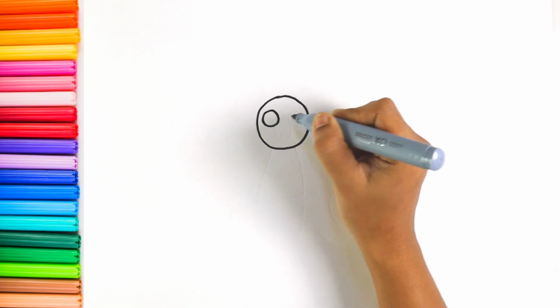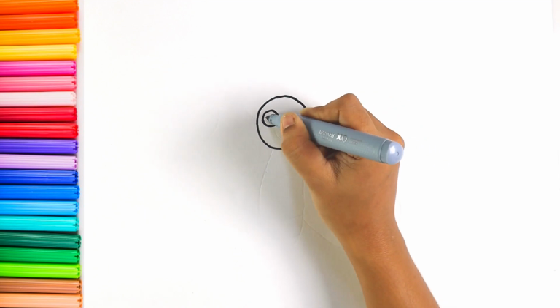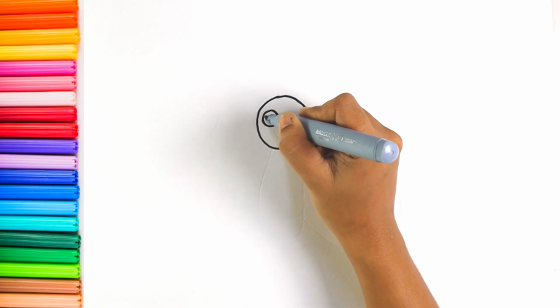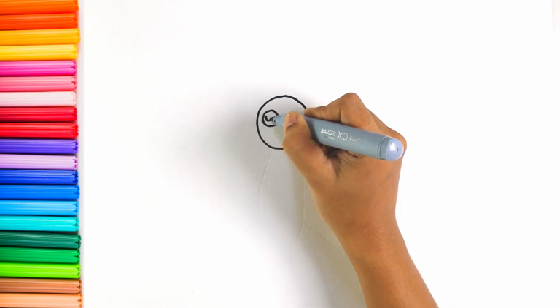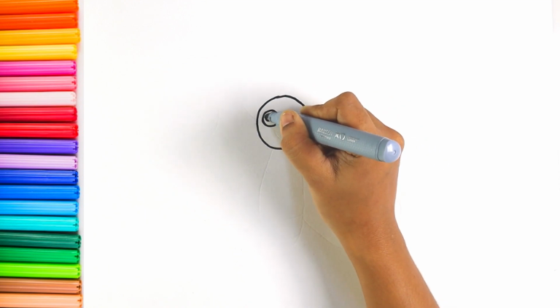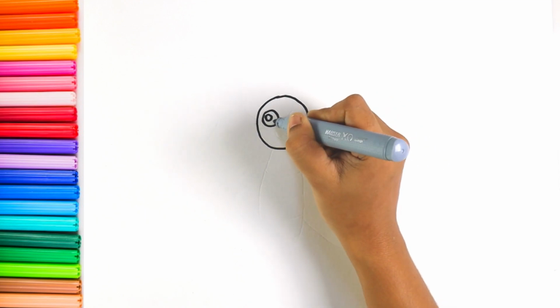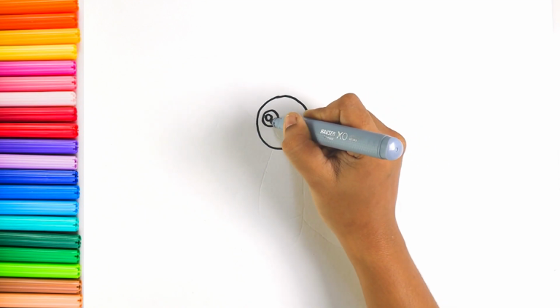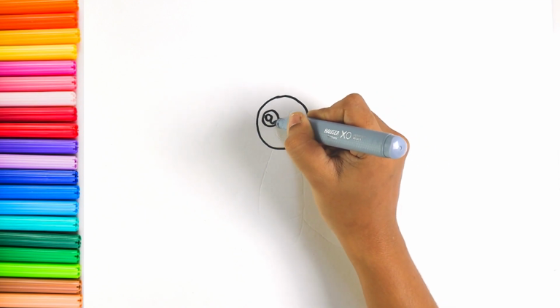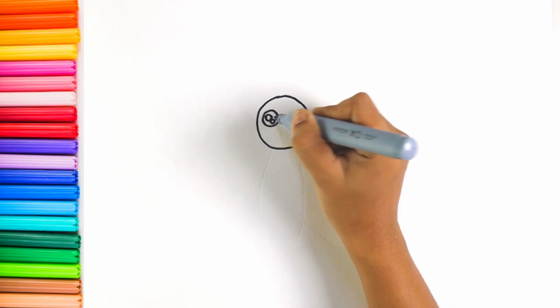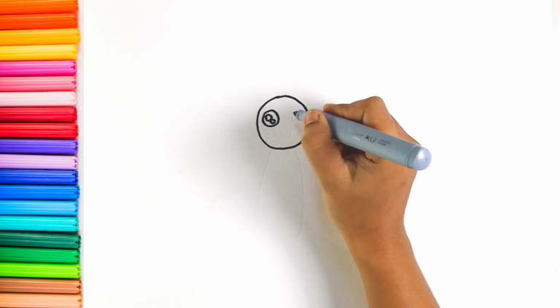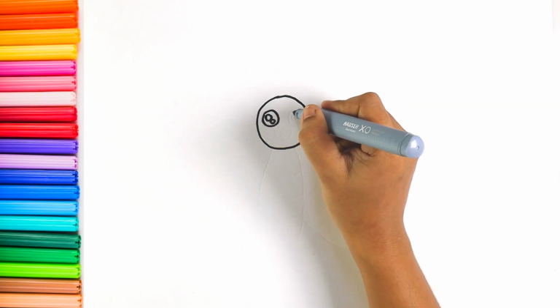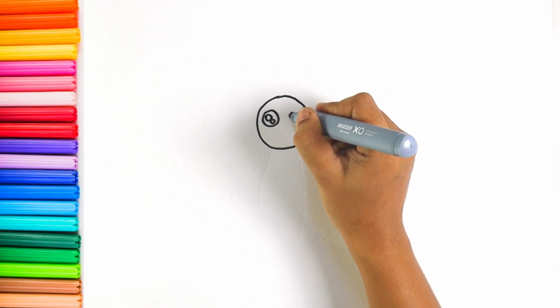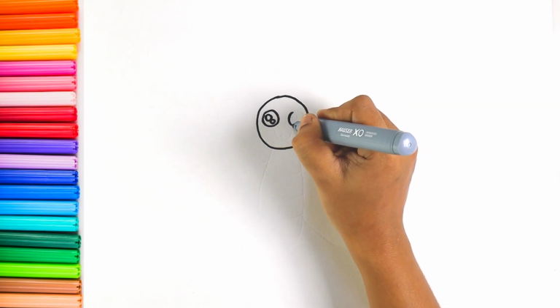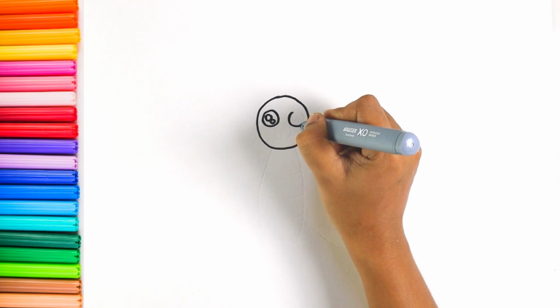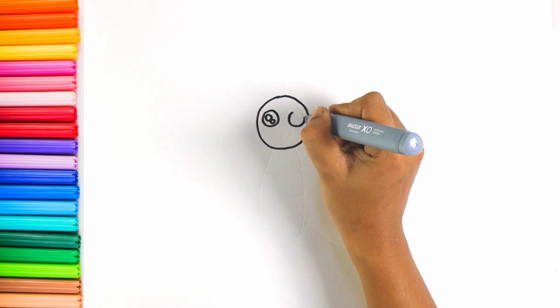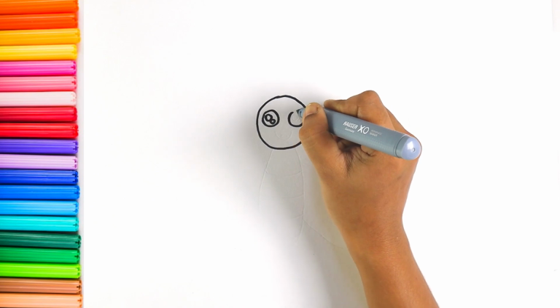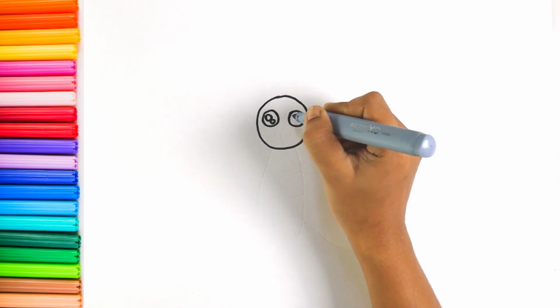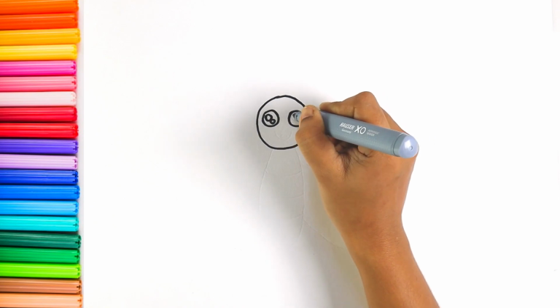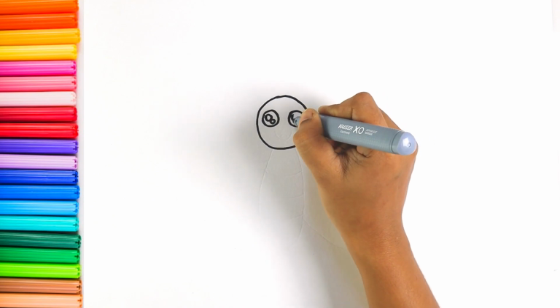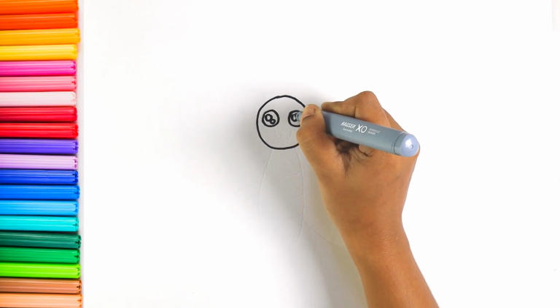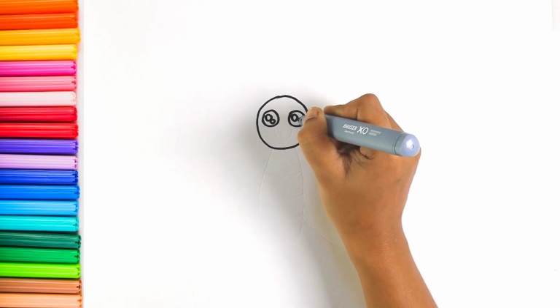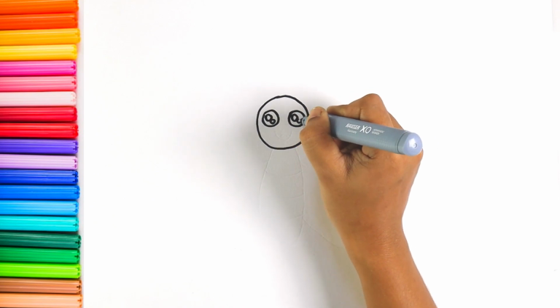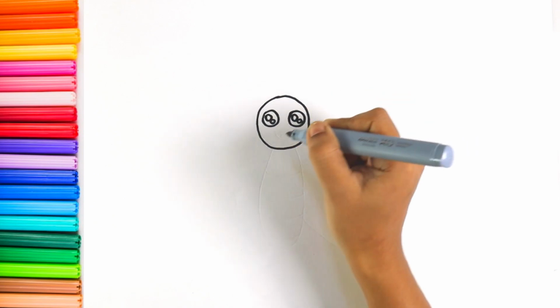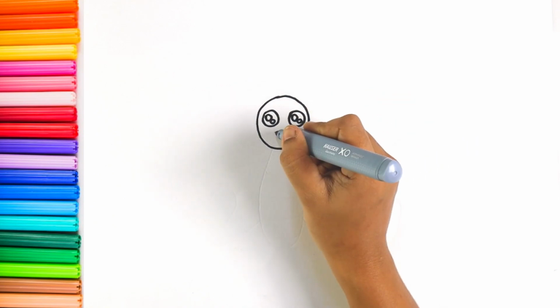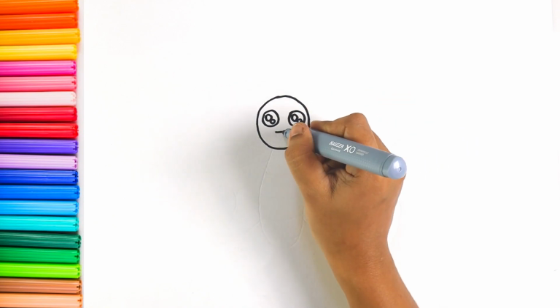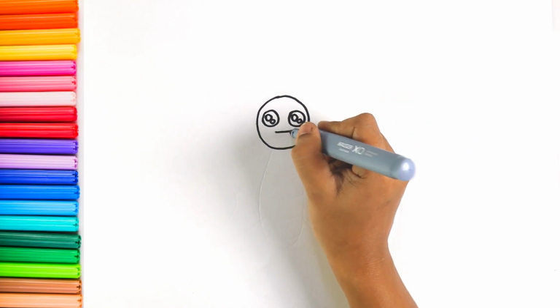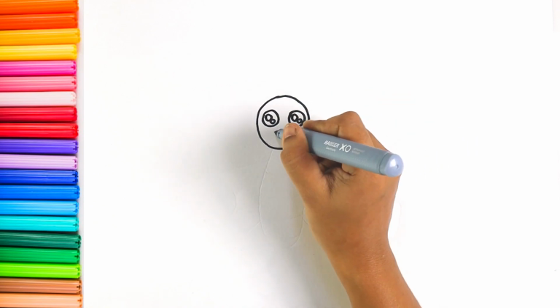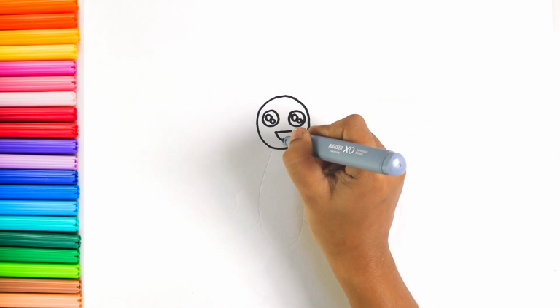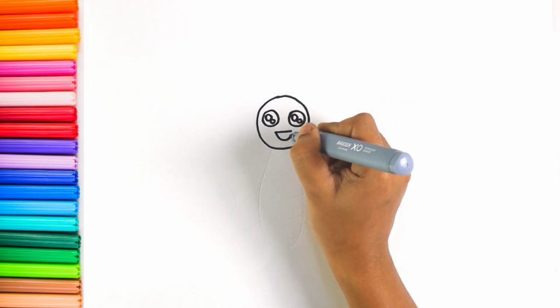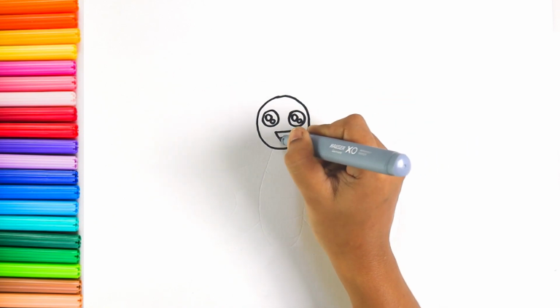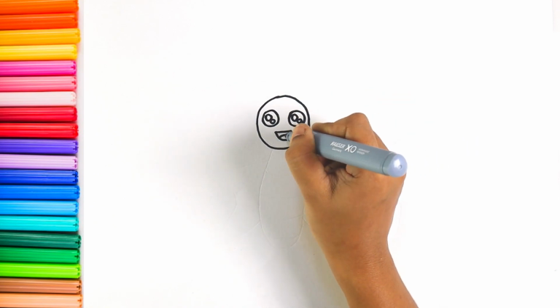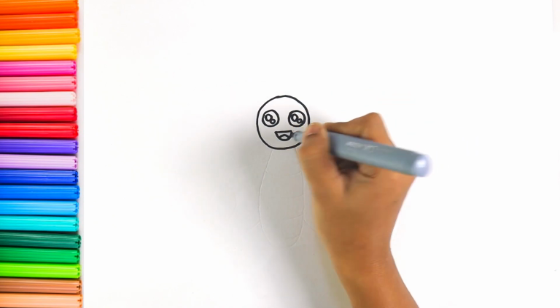Let's start with the eyes. Now I'm drawing the mouth.